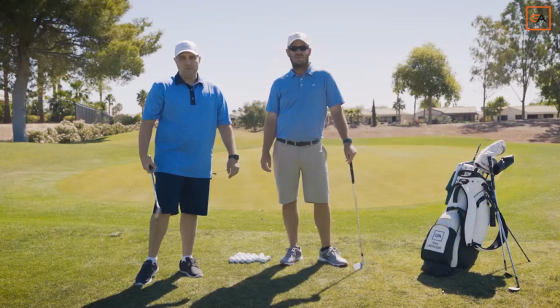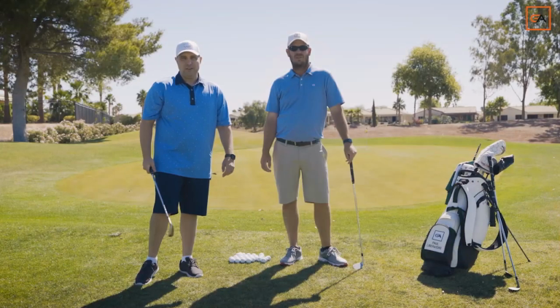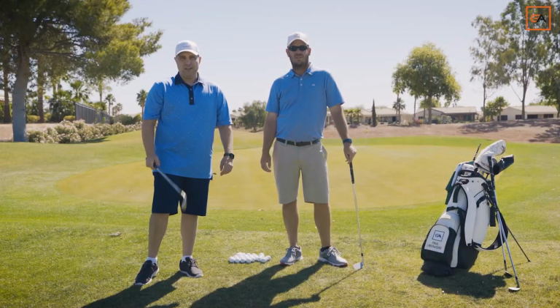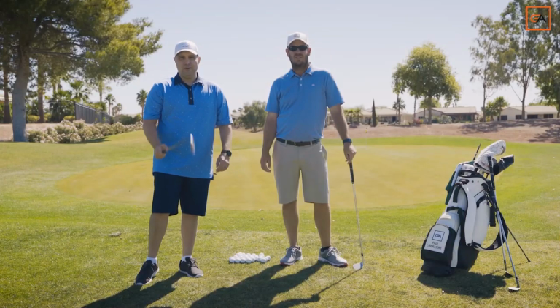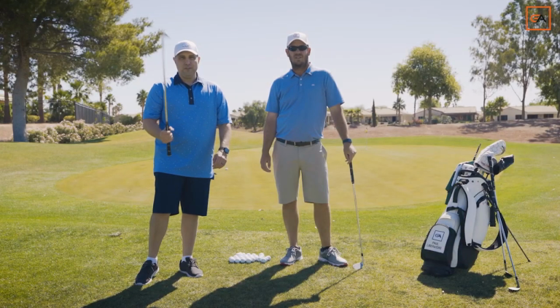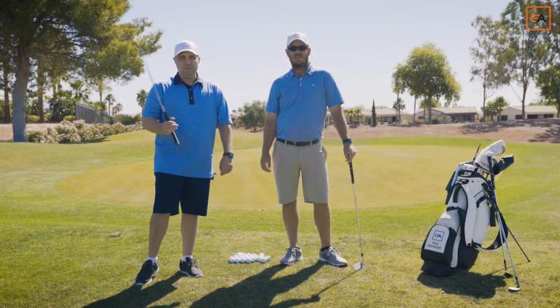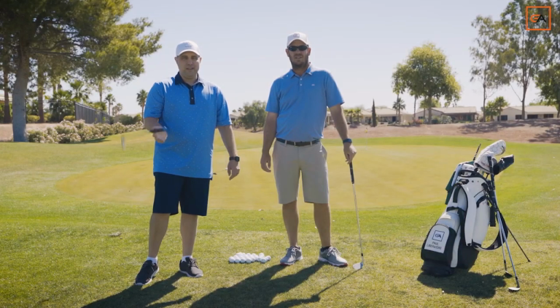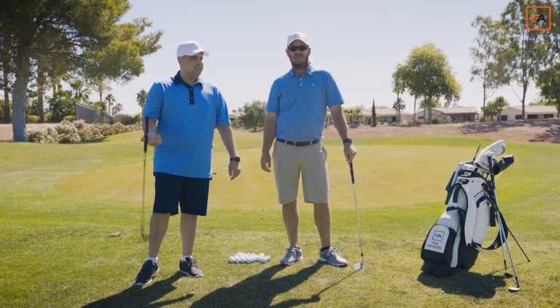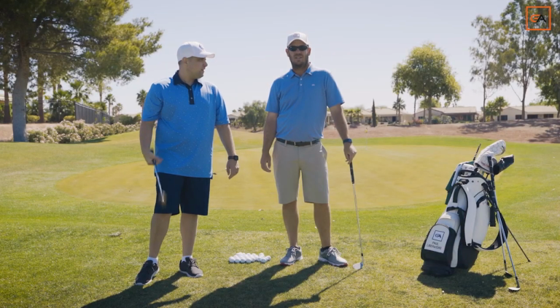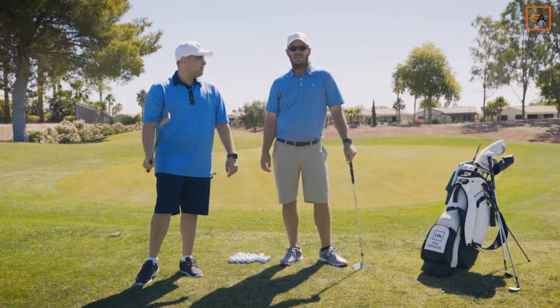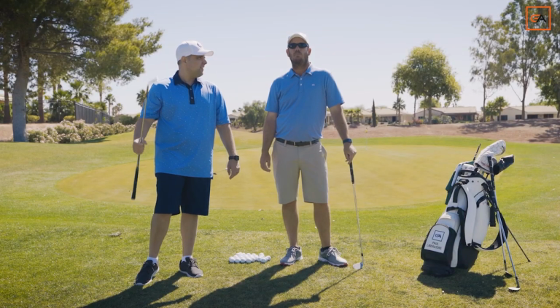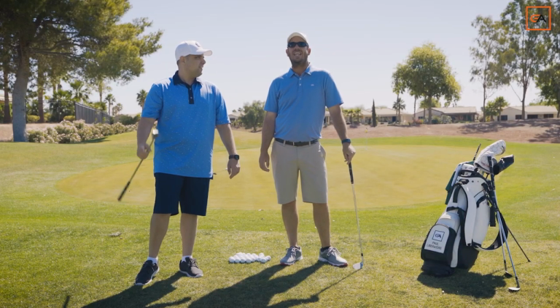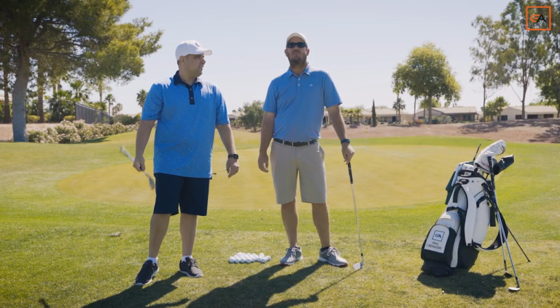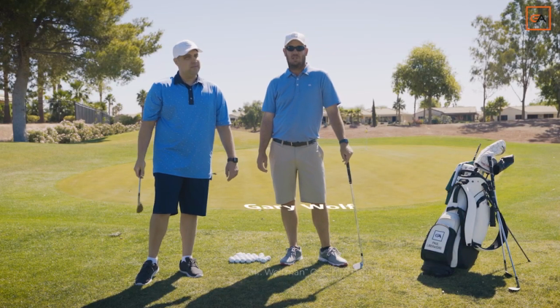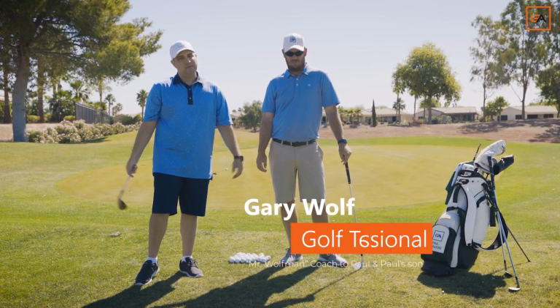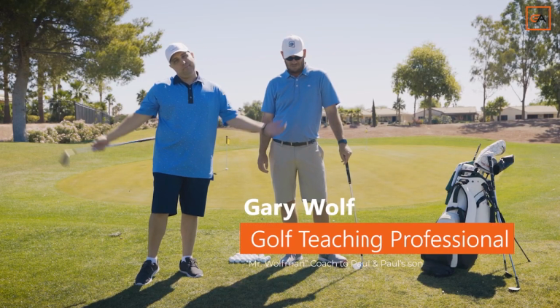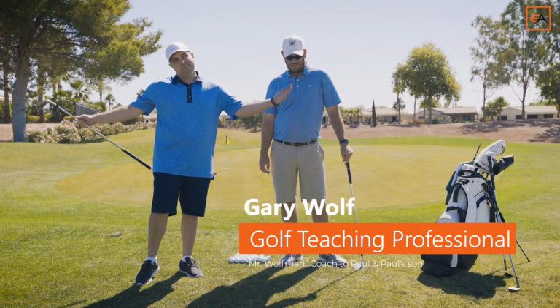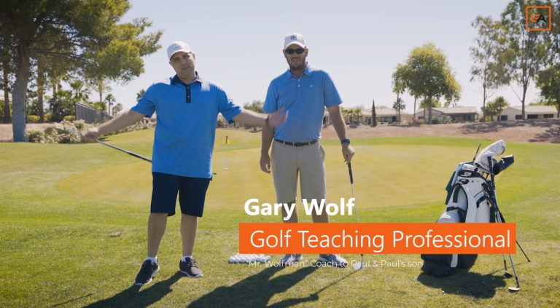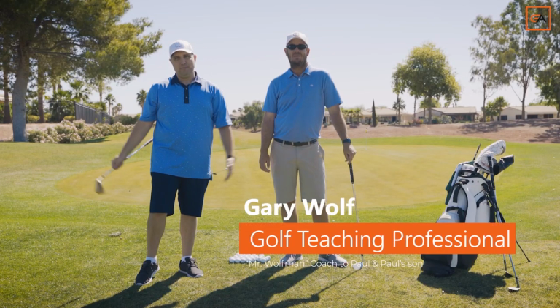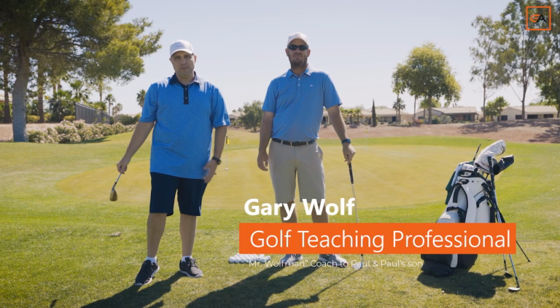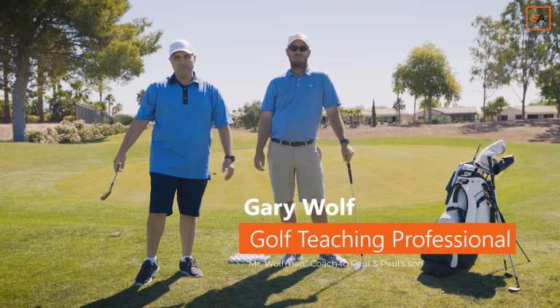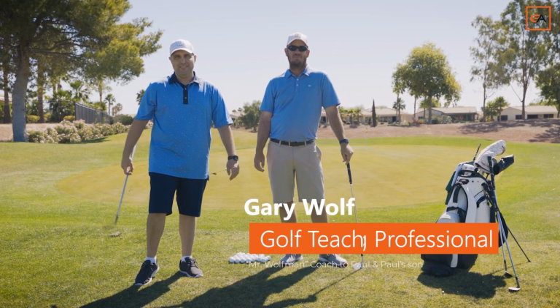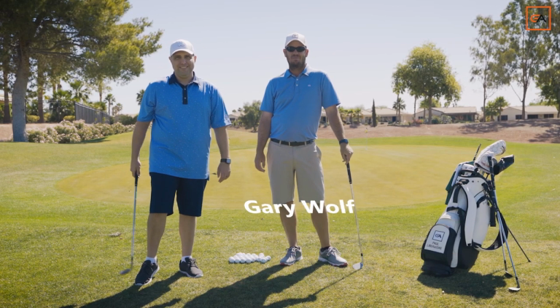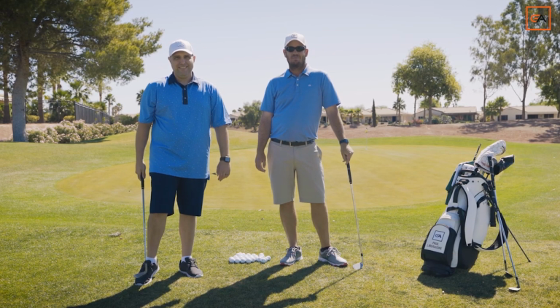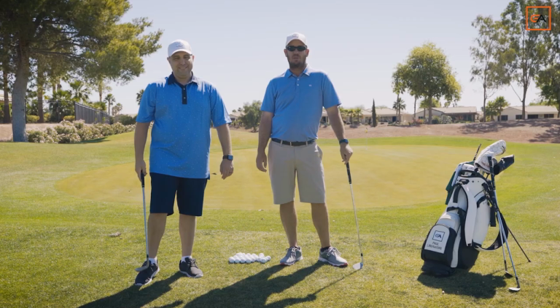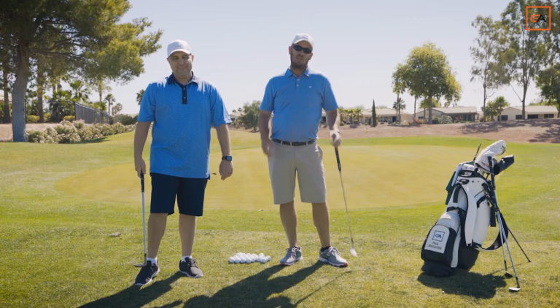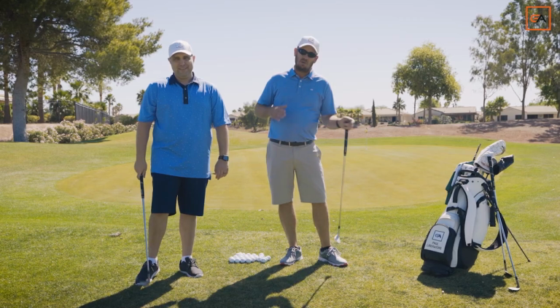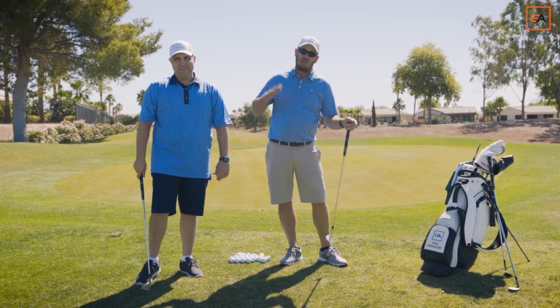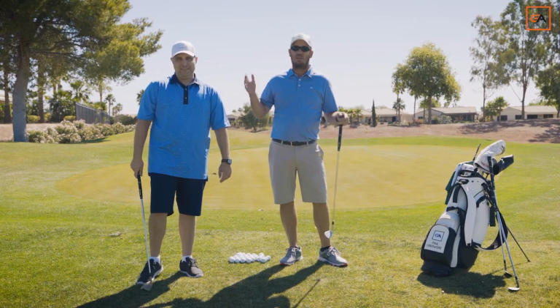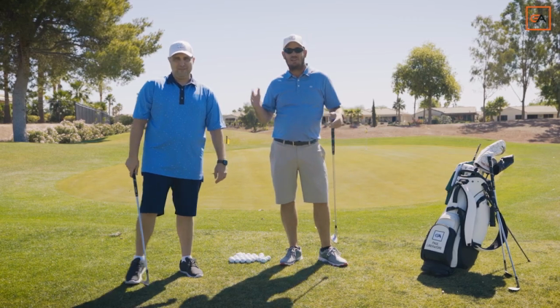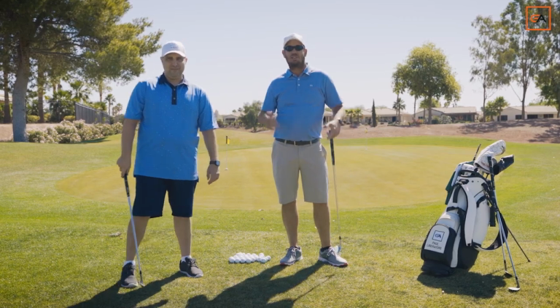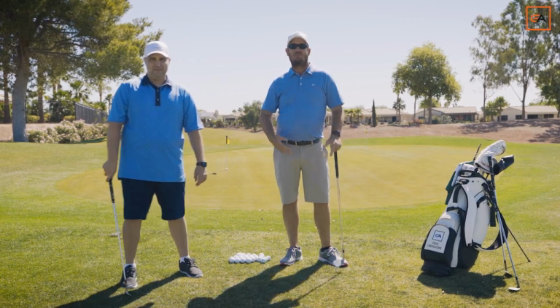We're gonna try to learn the medium chip — the shot that falls between the short chip and the long chip.